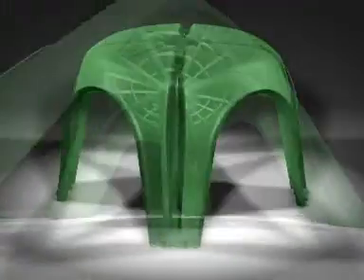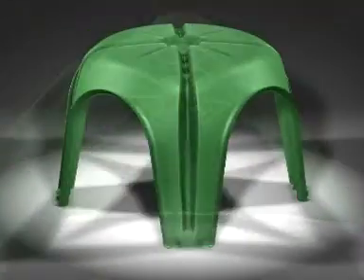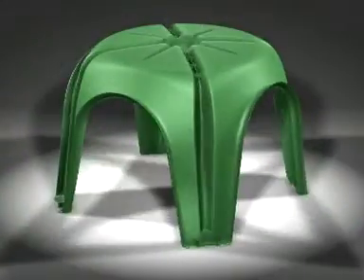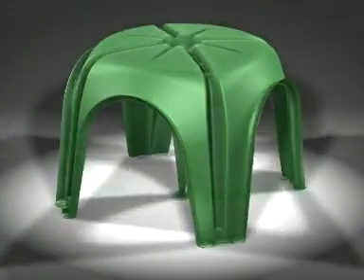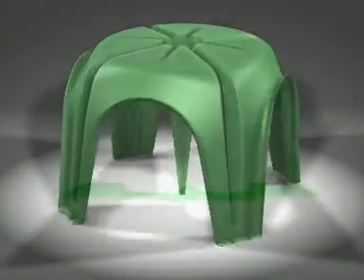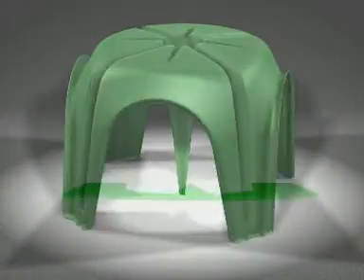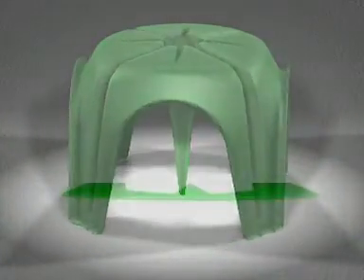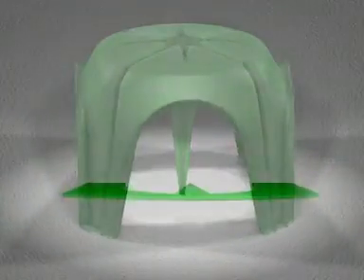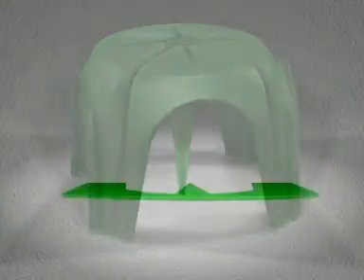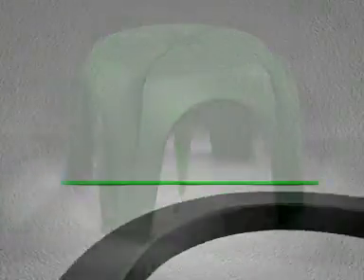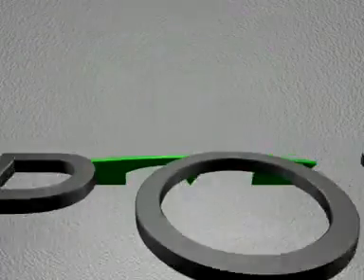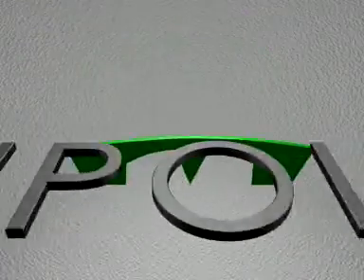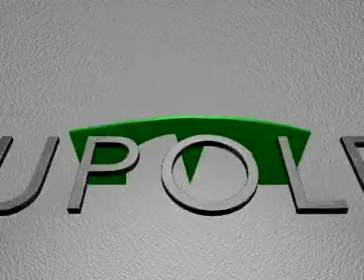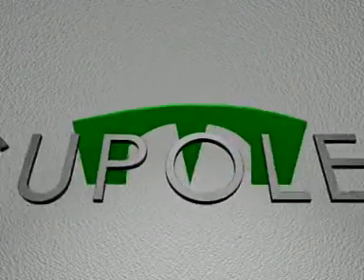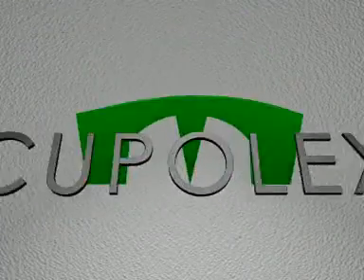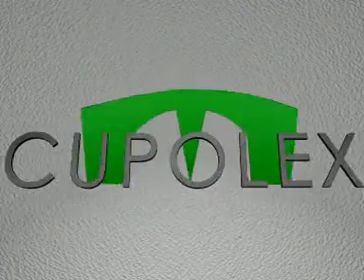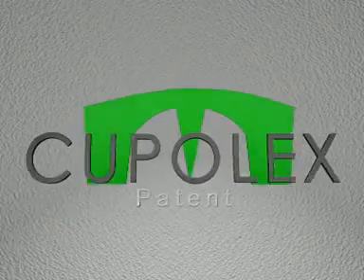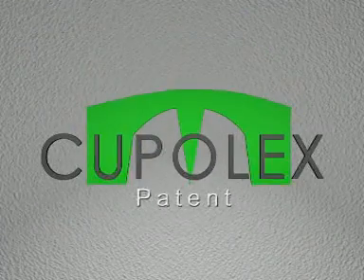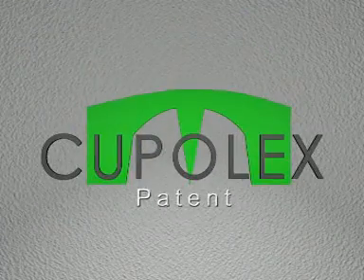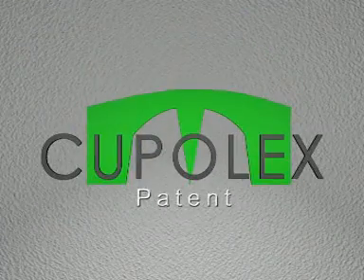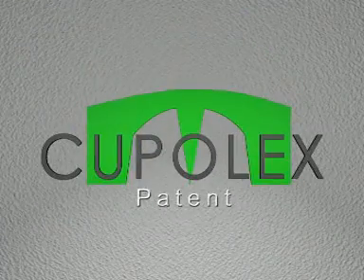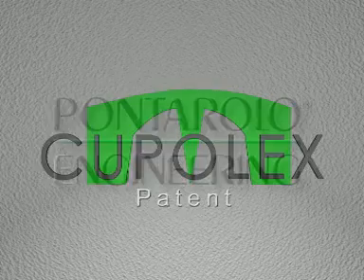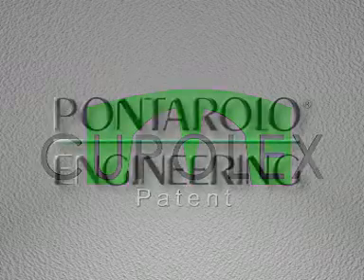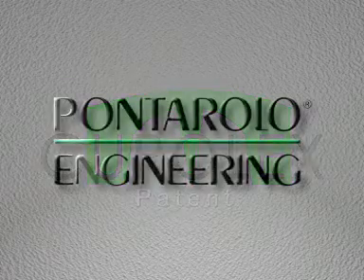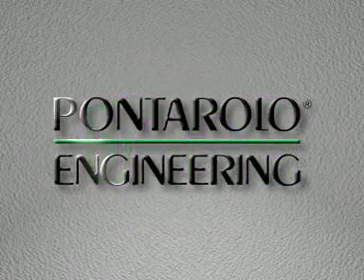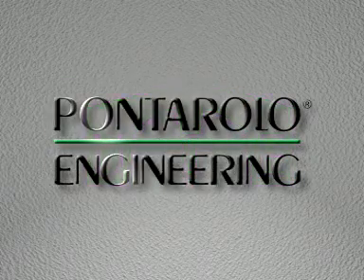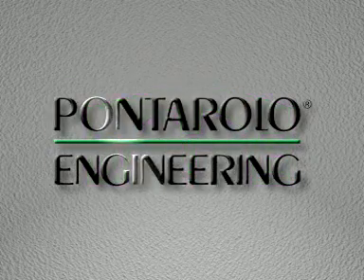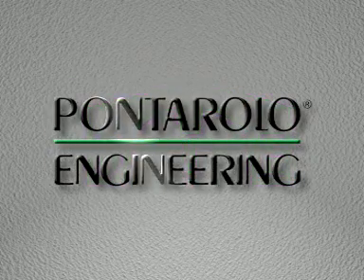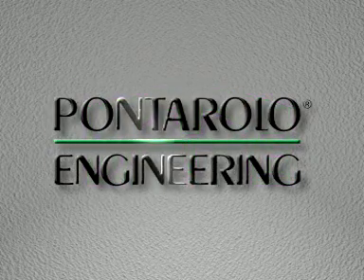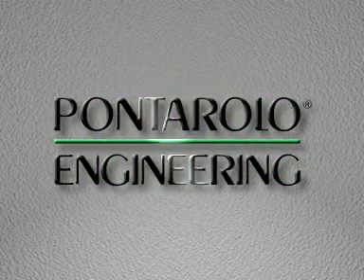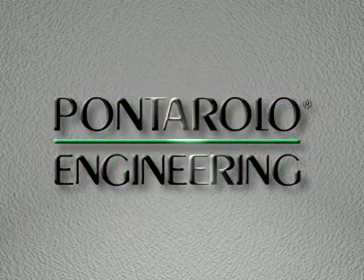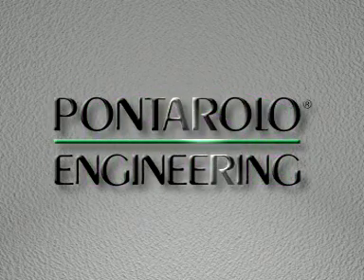Coopalex, the intelligent aerated flooring system, is a product of Pontarolo Engineering.